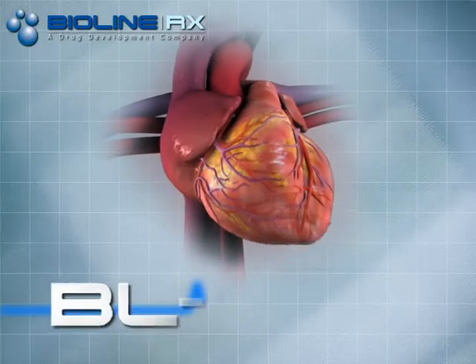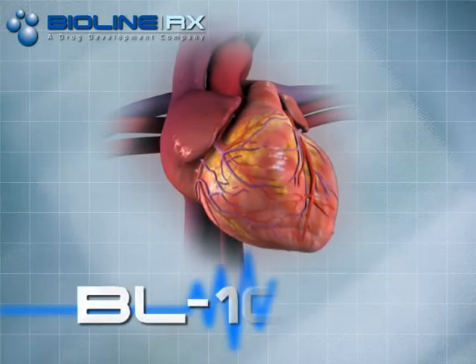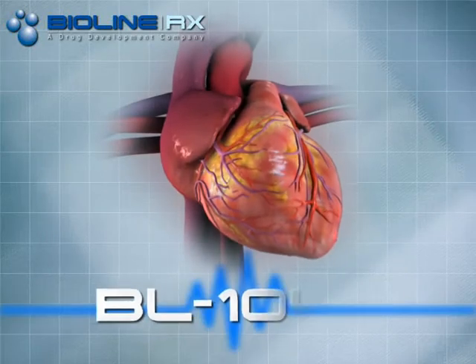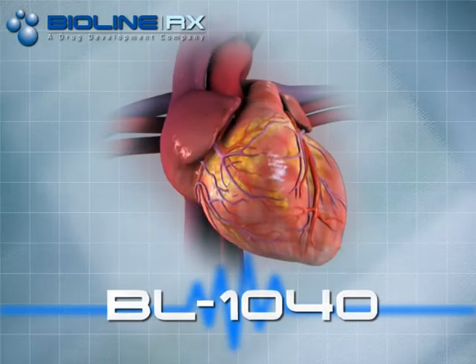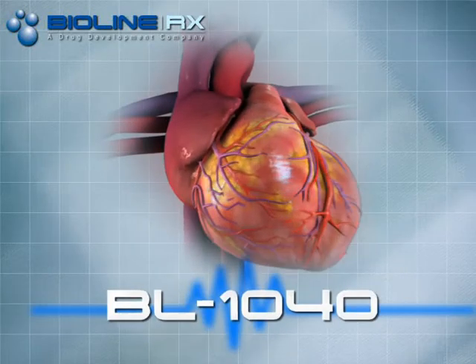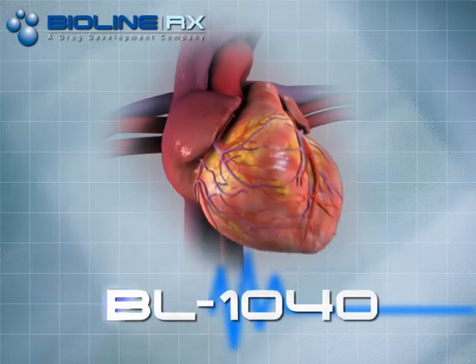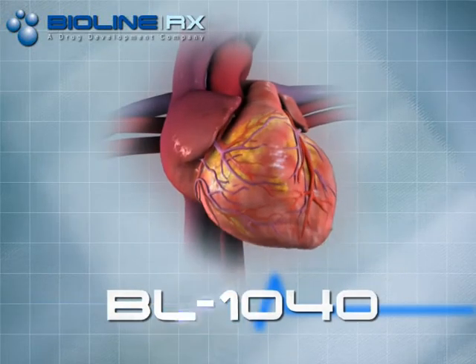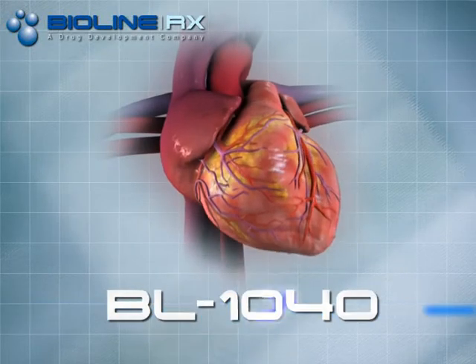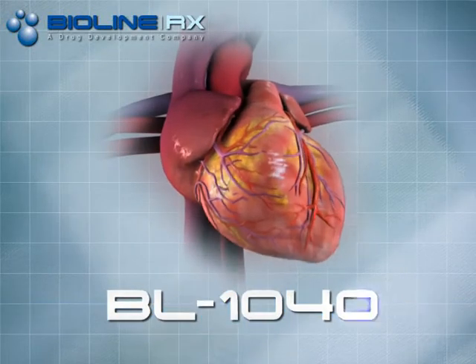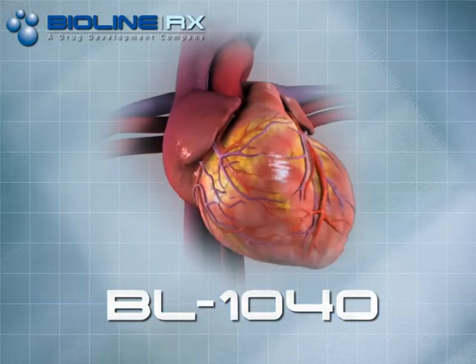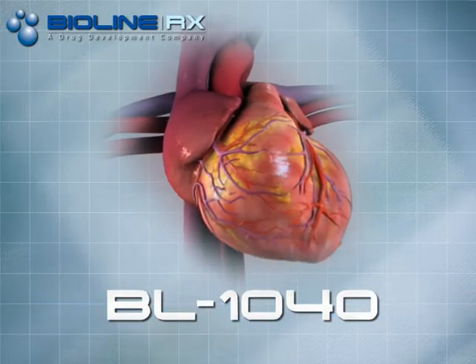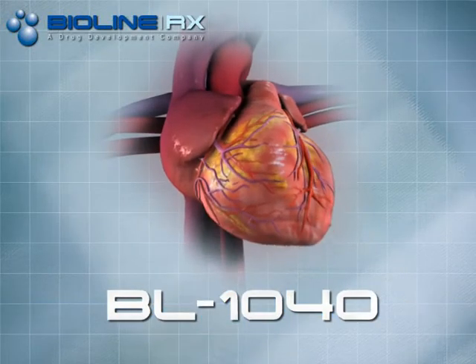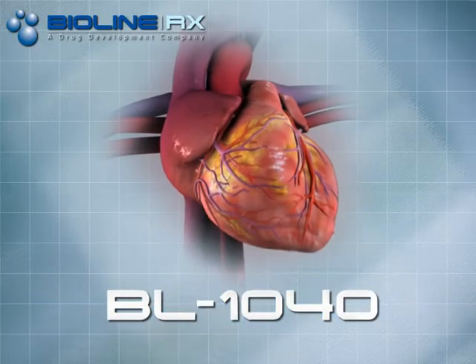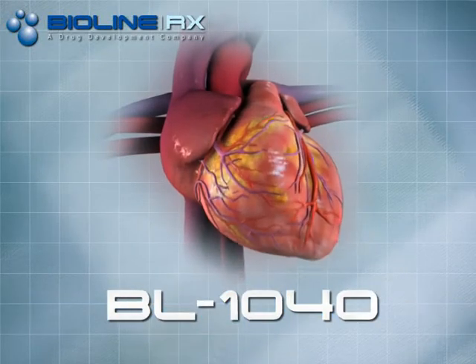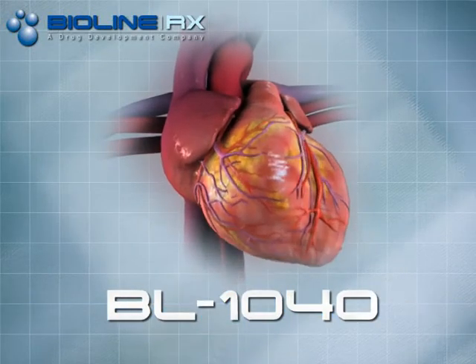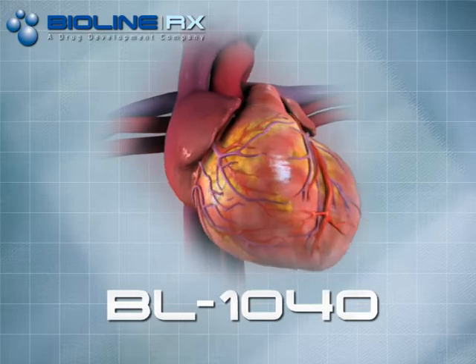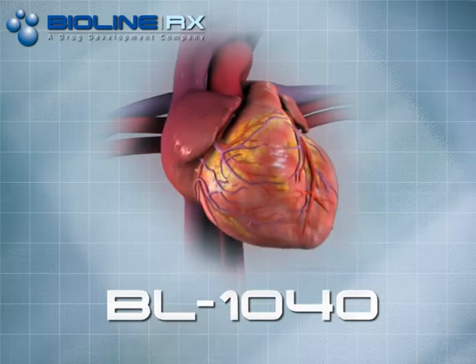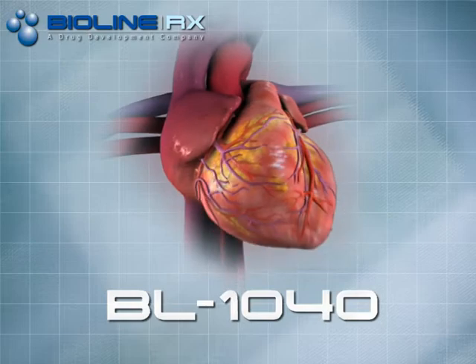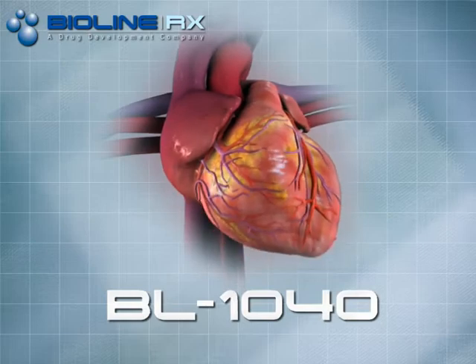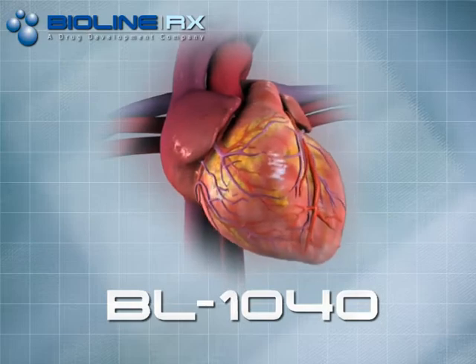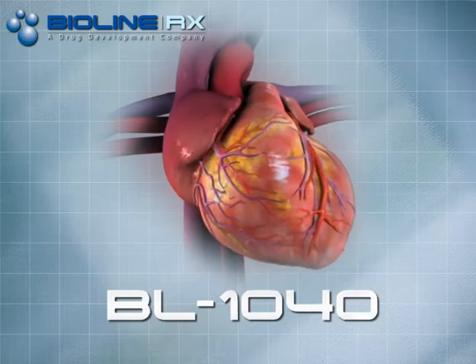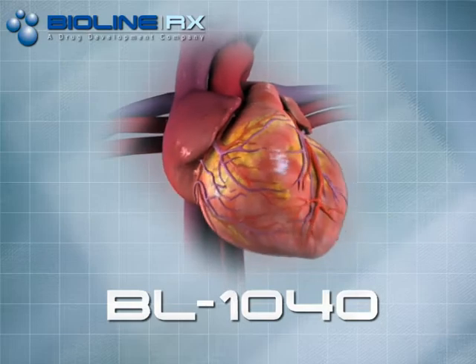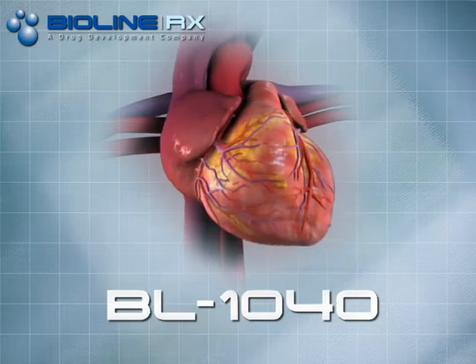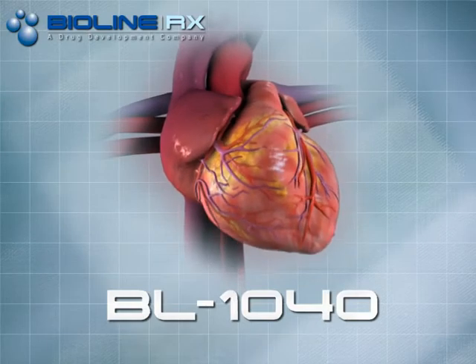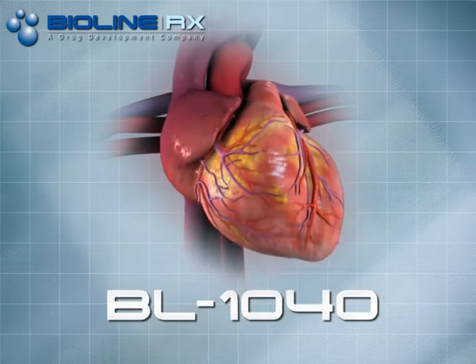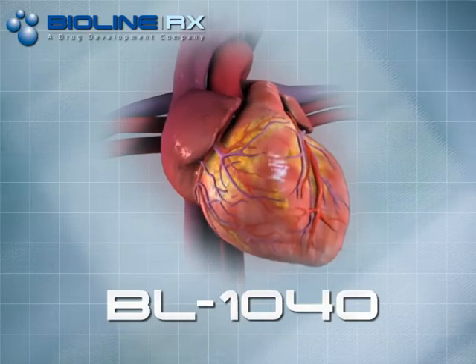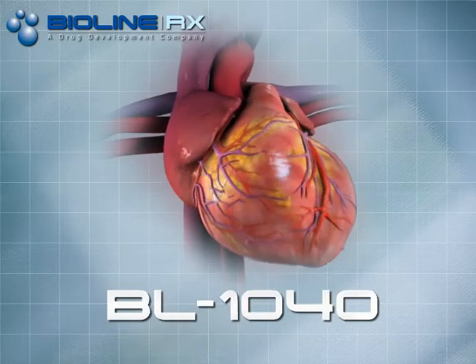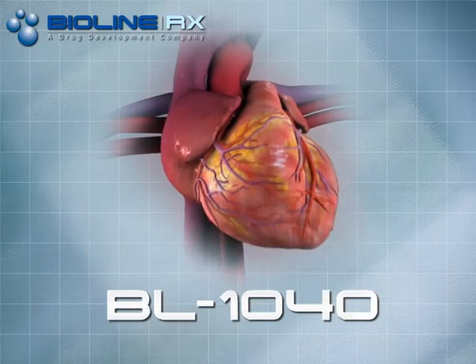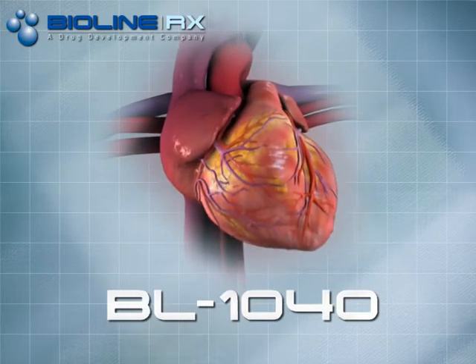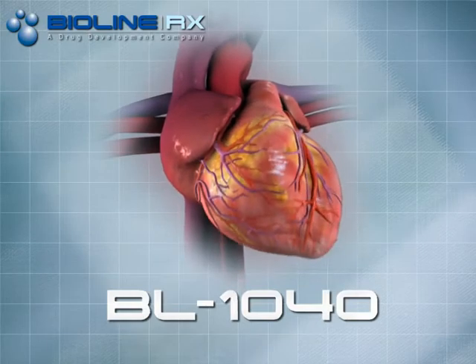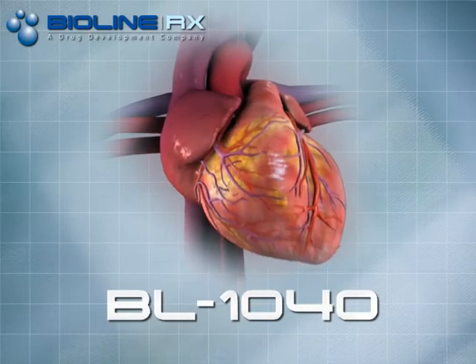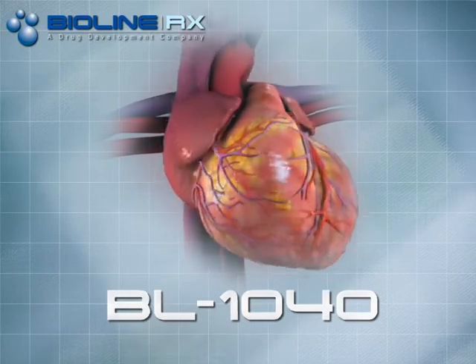BL-1040, a novel treatment for repair of damaged heart tissue following myocardial infarction.